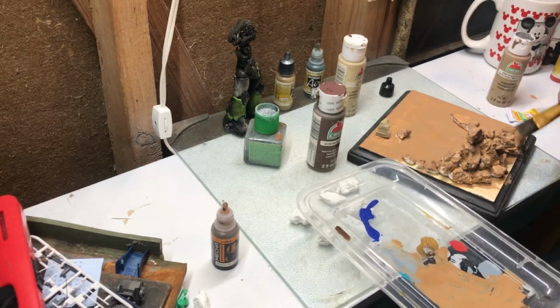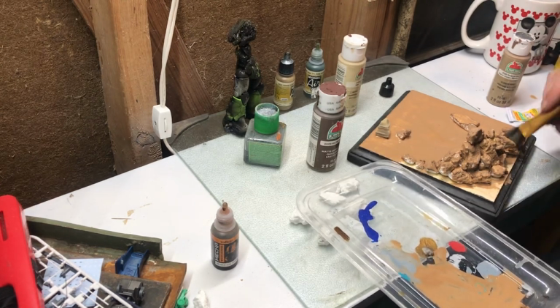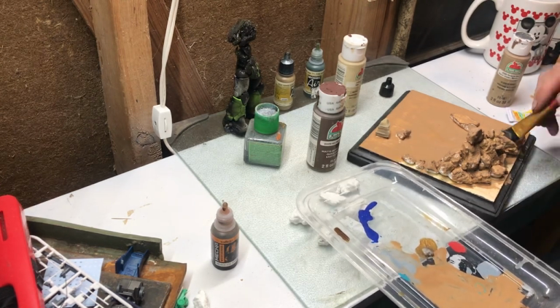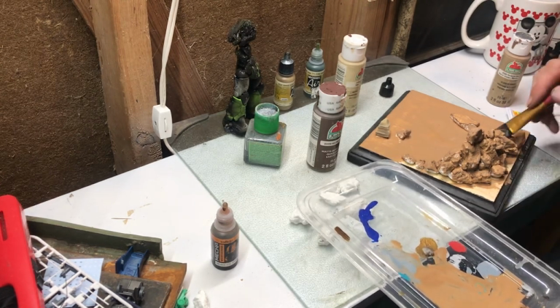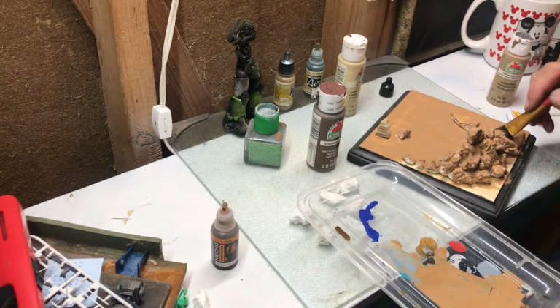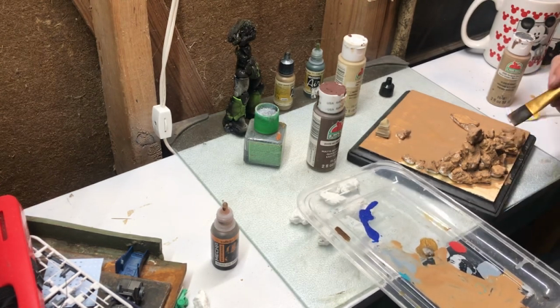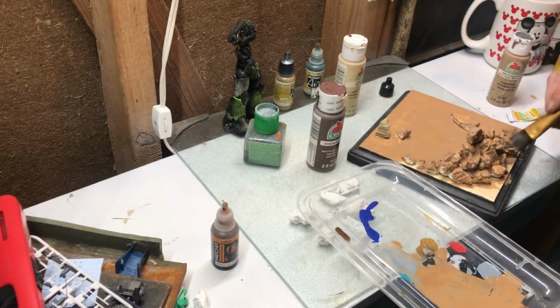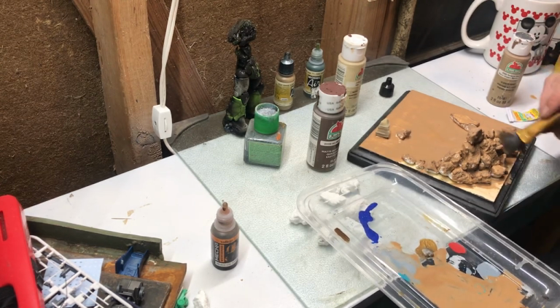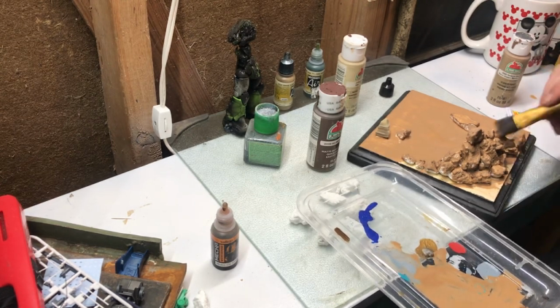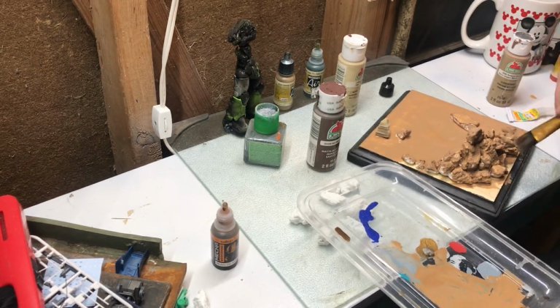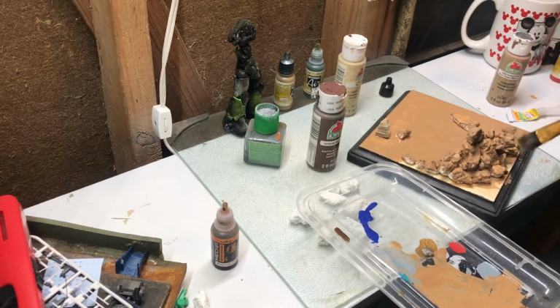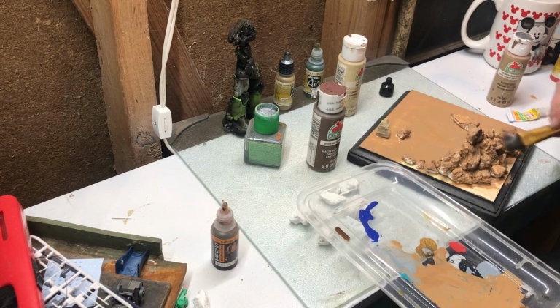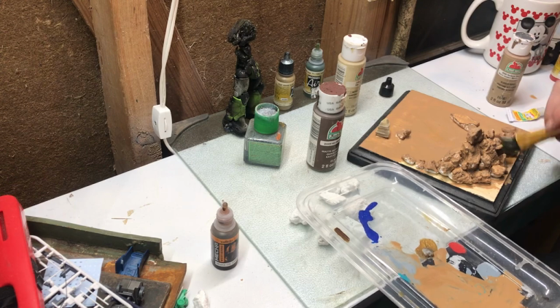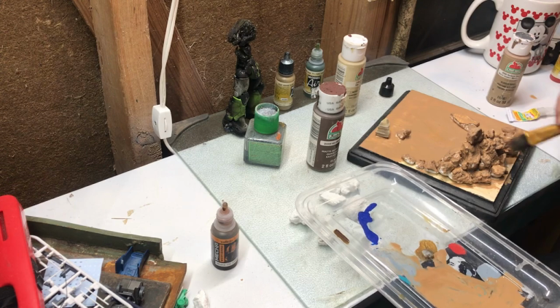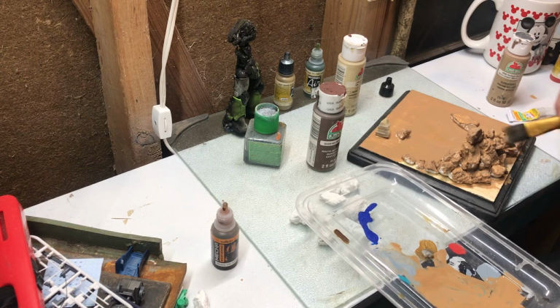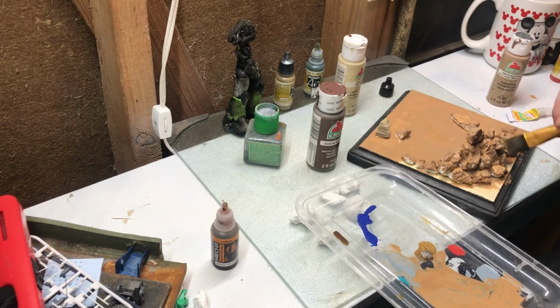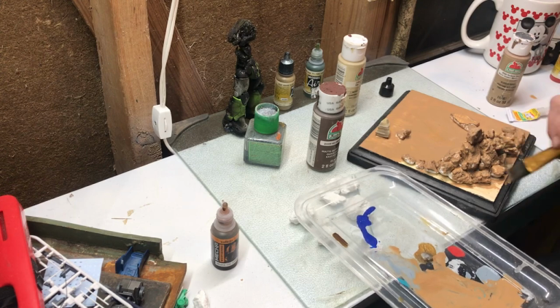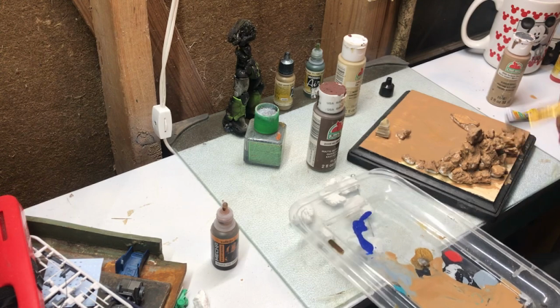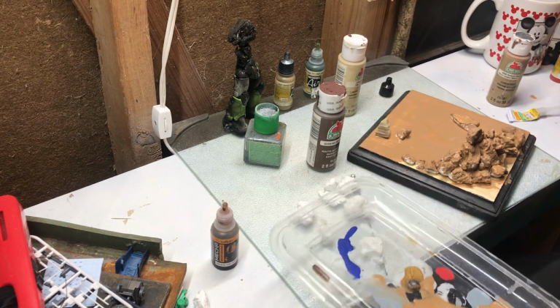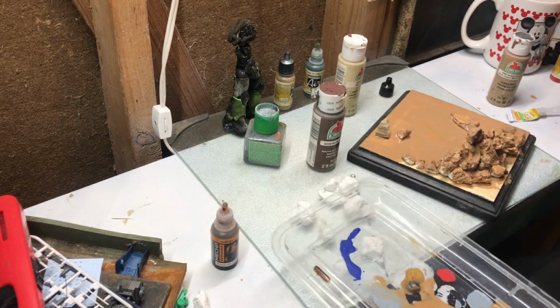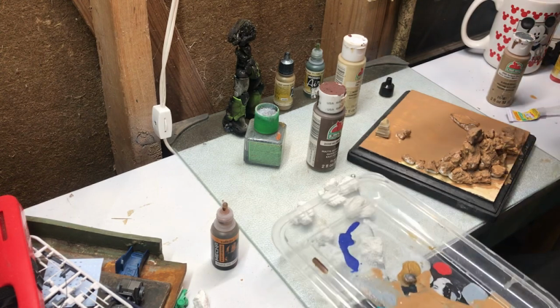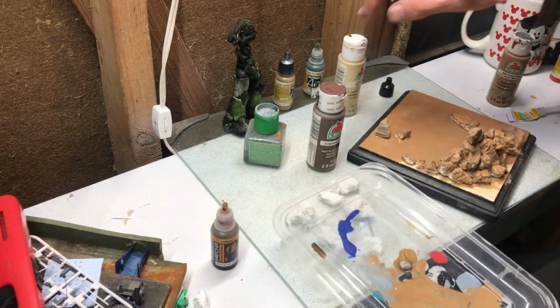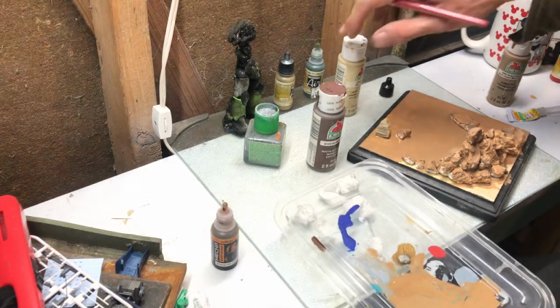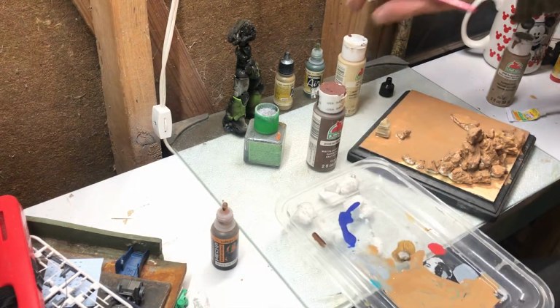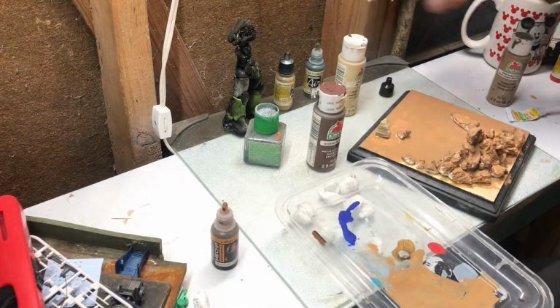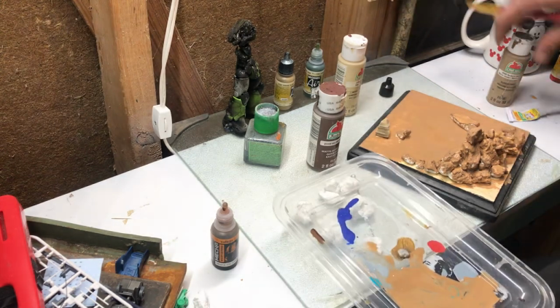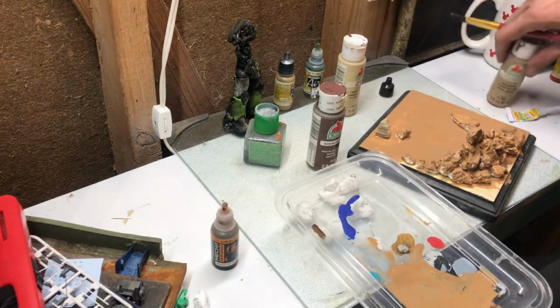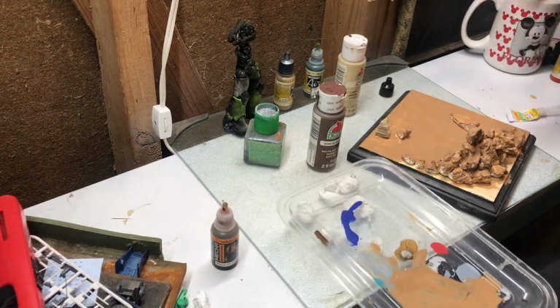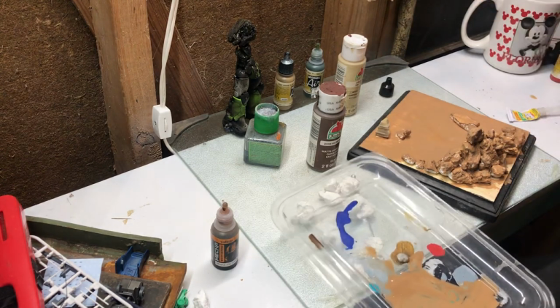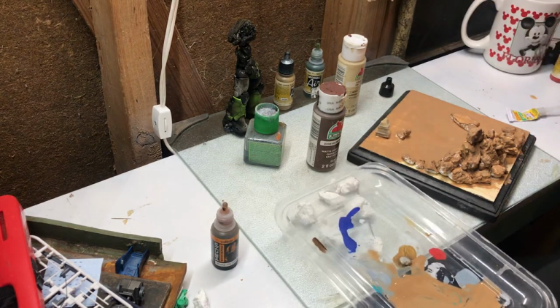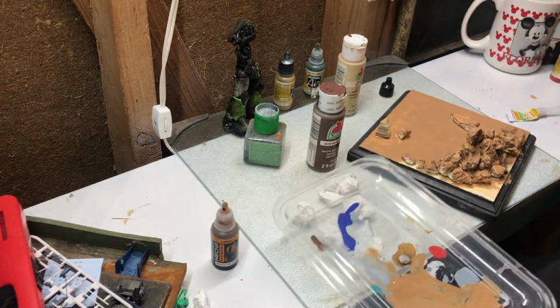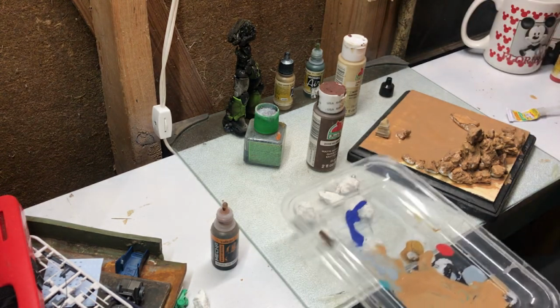It looks like I'm running out of paint, but that's not a big deal because I still got two-thirds of a jar.